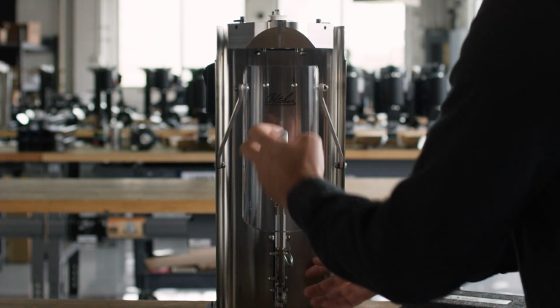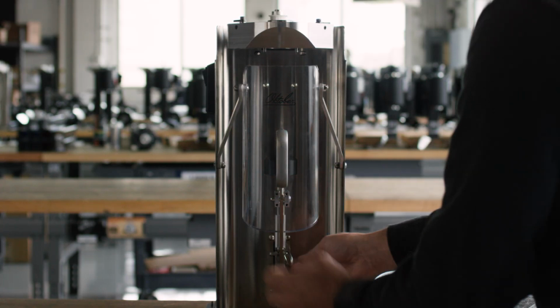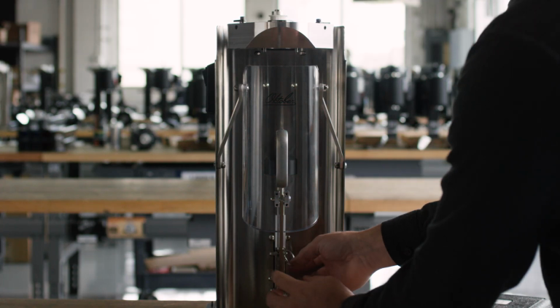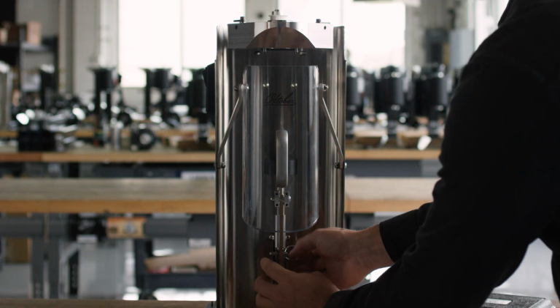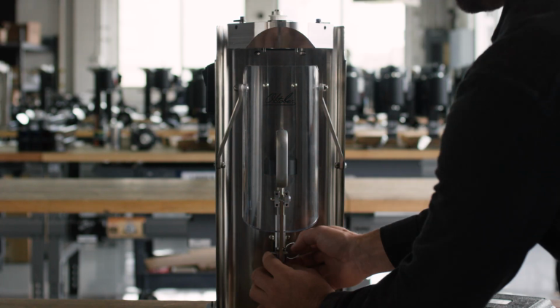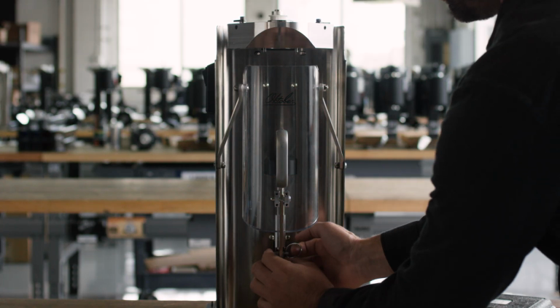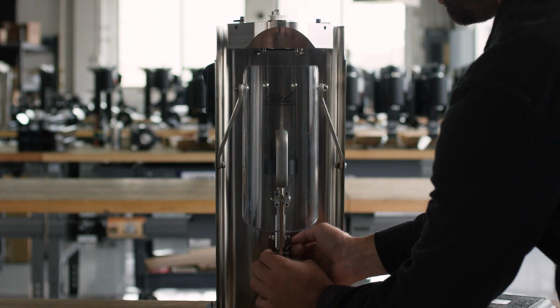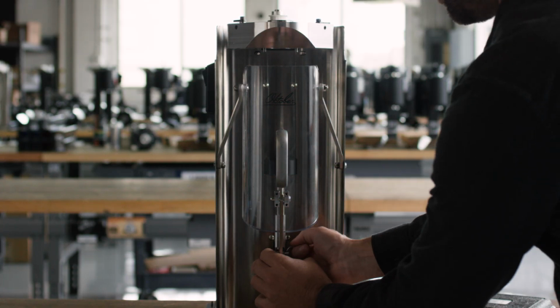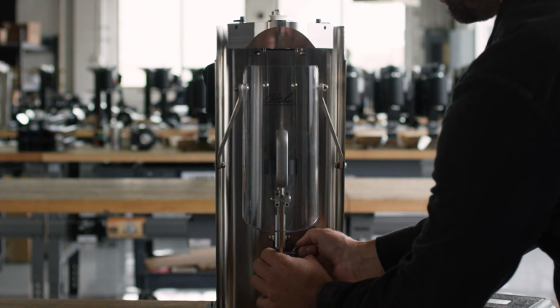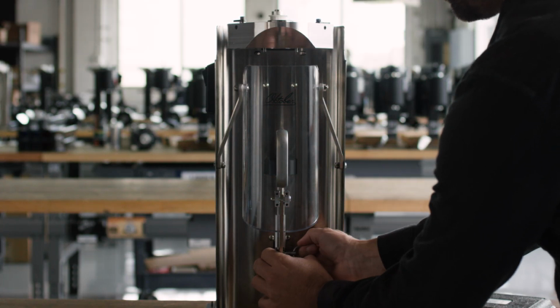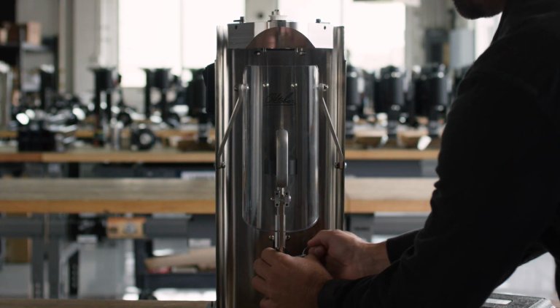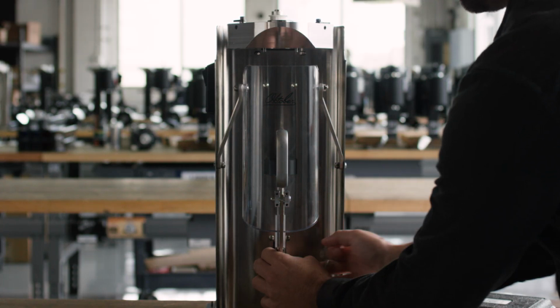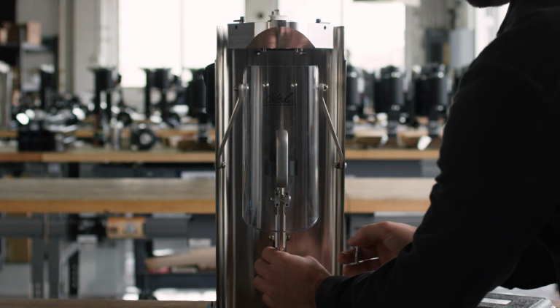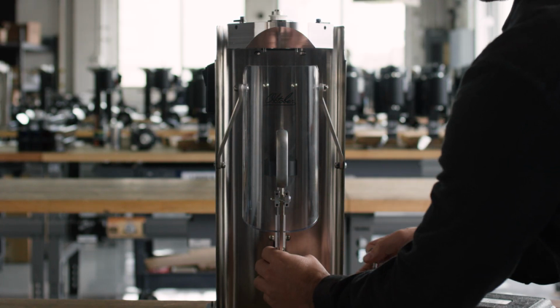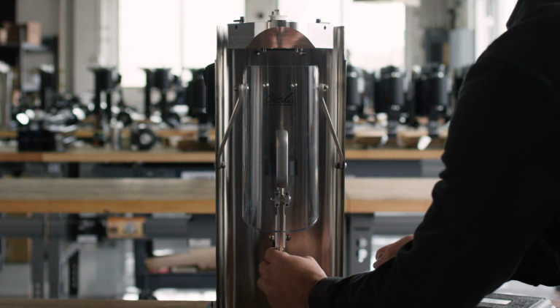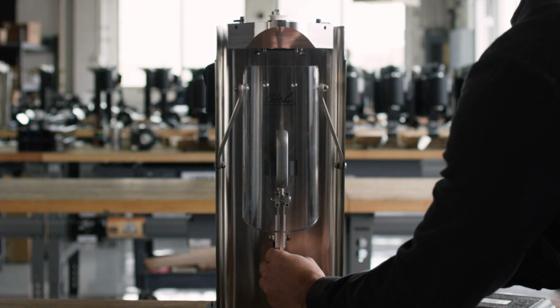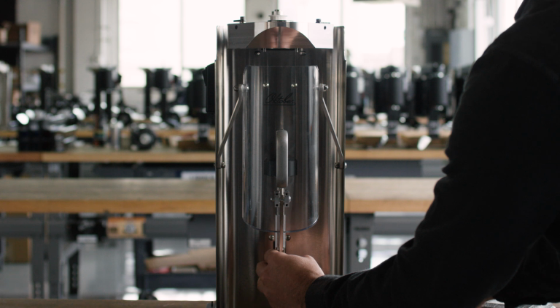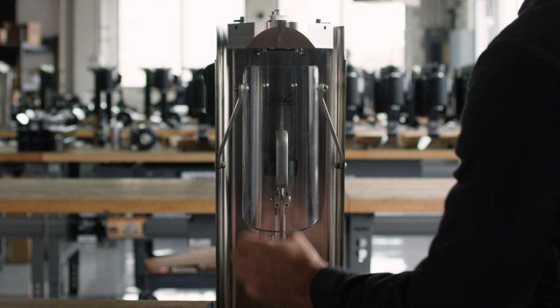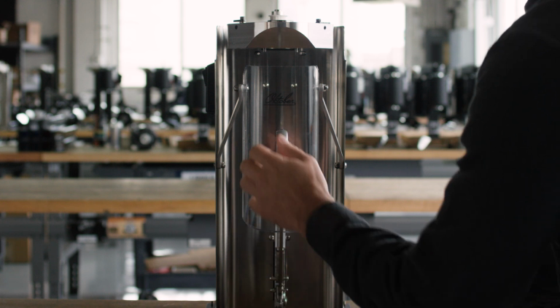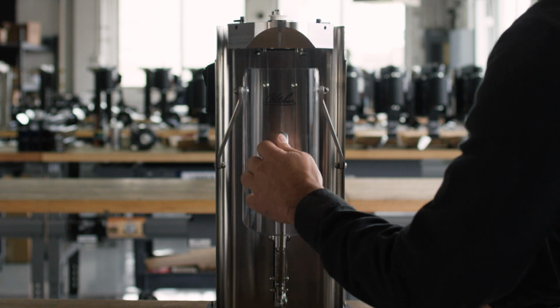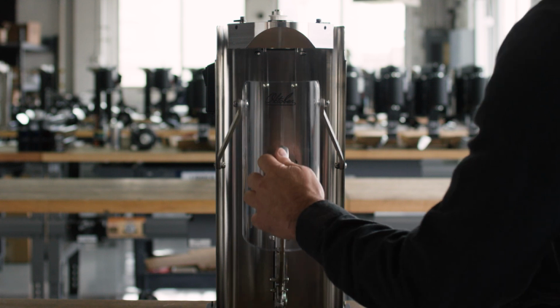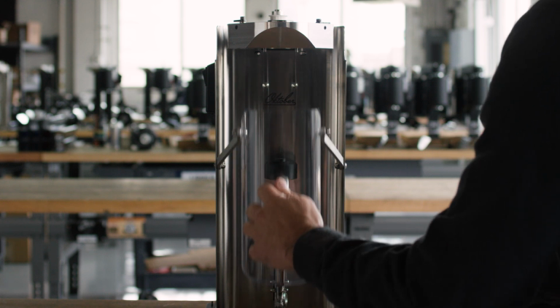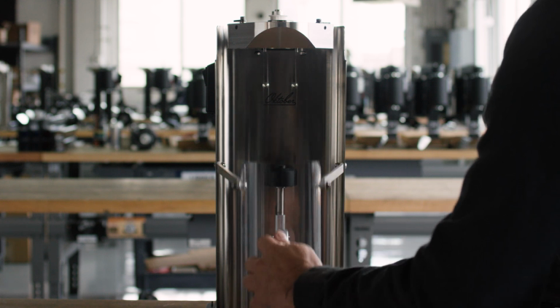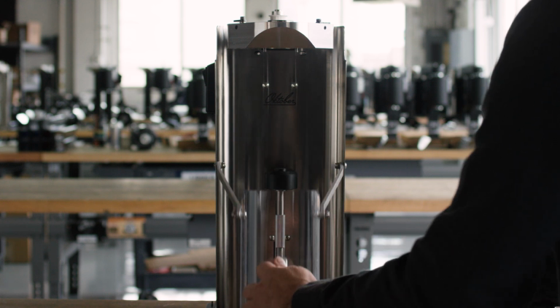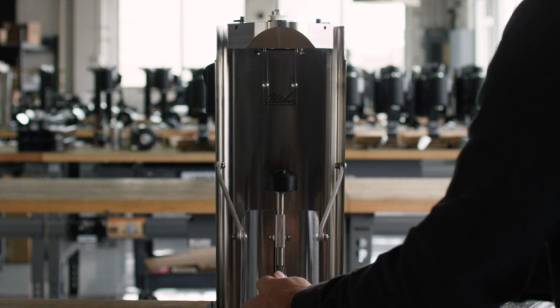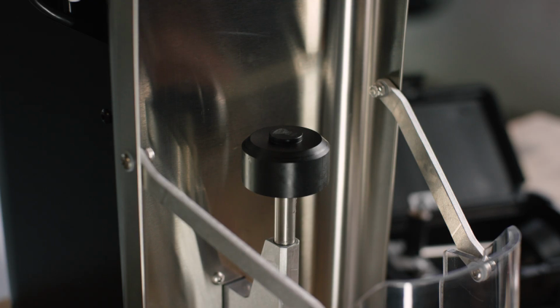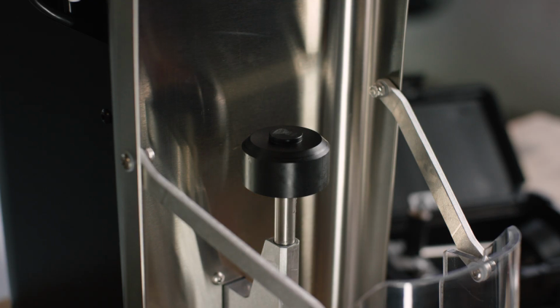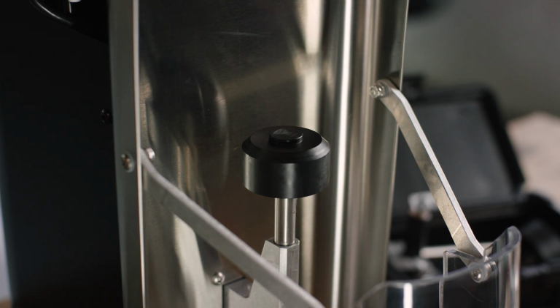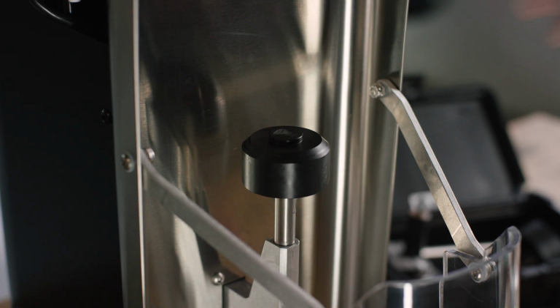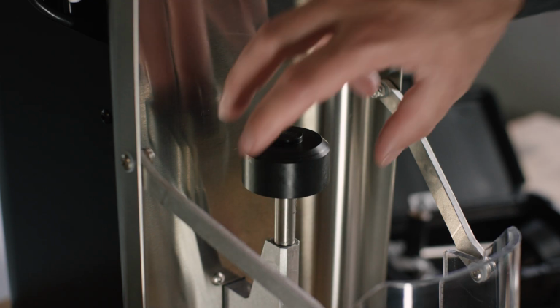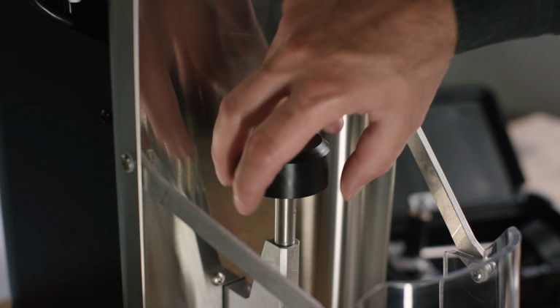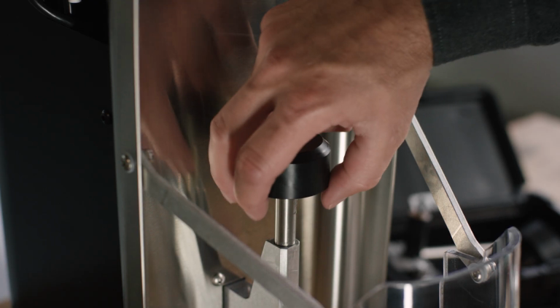Remove the base shaft assembly by removing the upper quick release pin and pulling the shaft up and out of the housing. Replace that one with the new base.